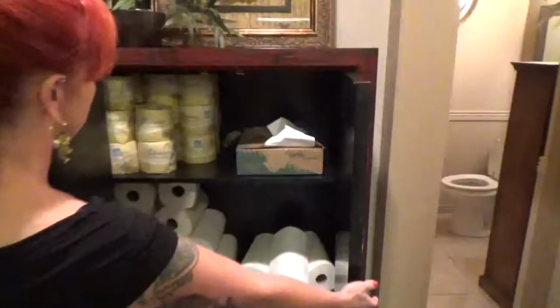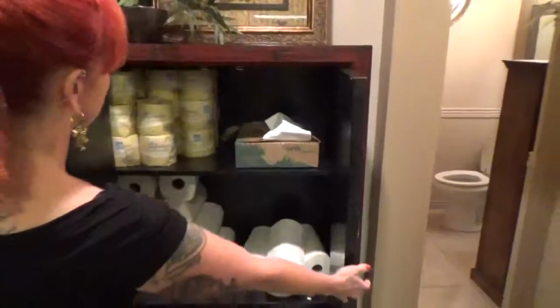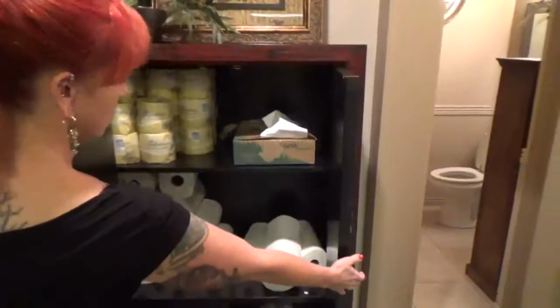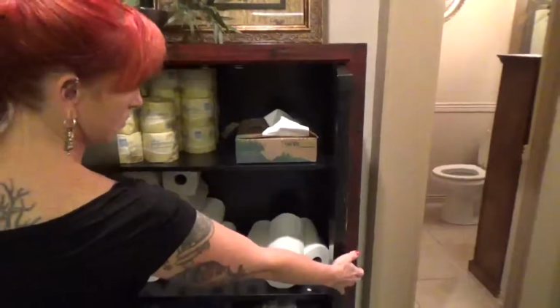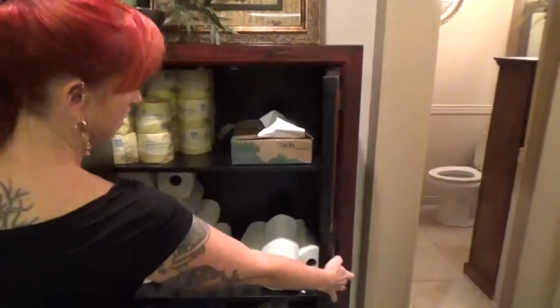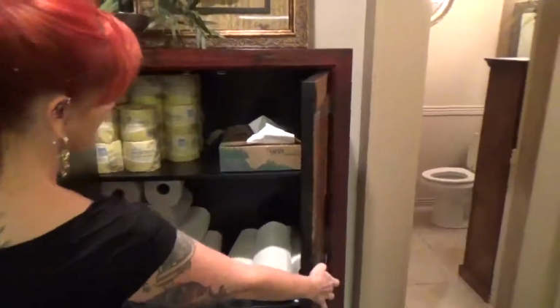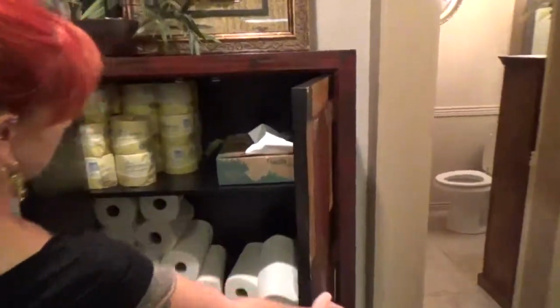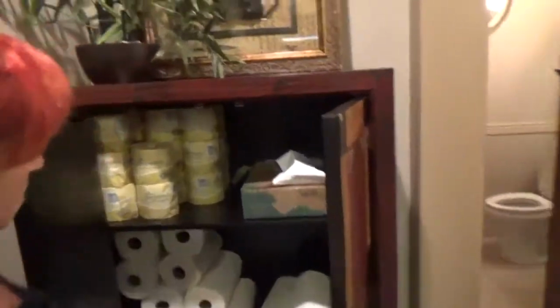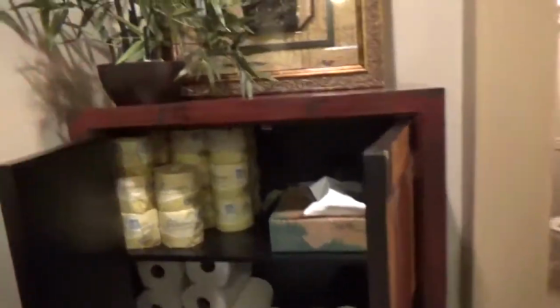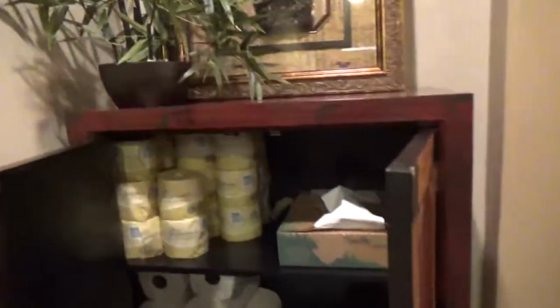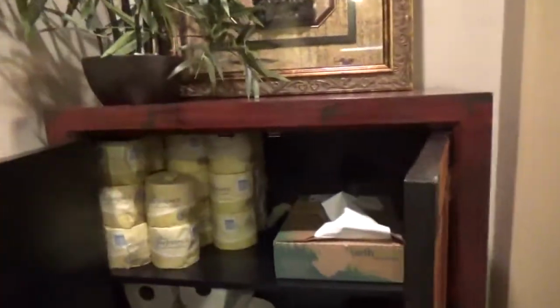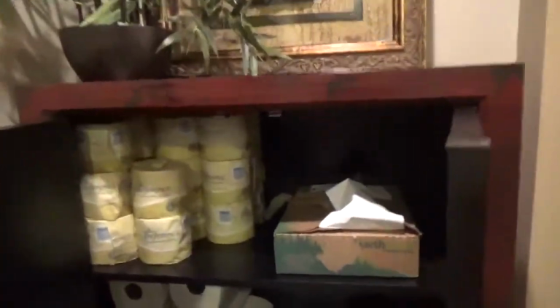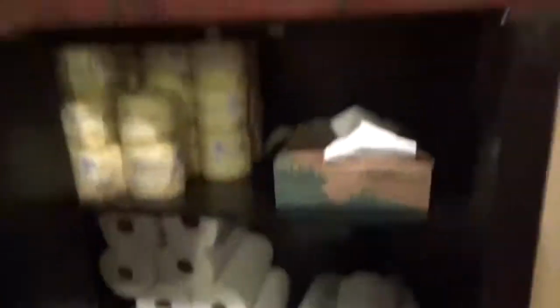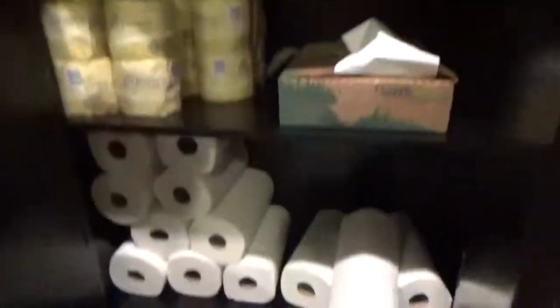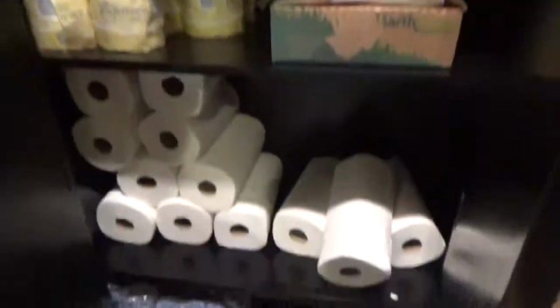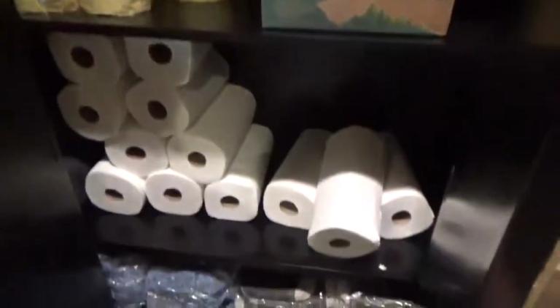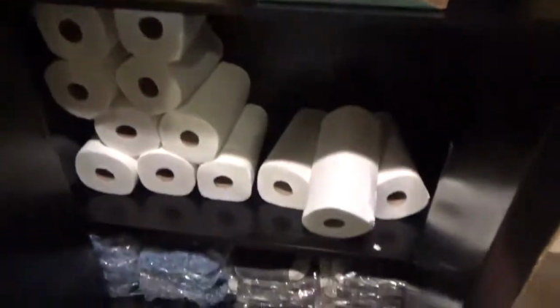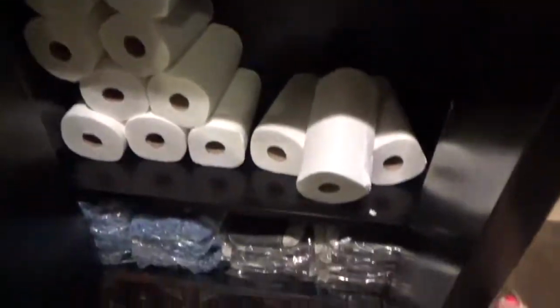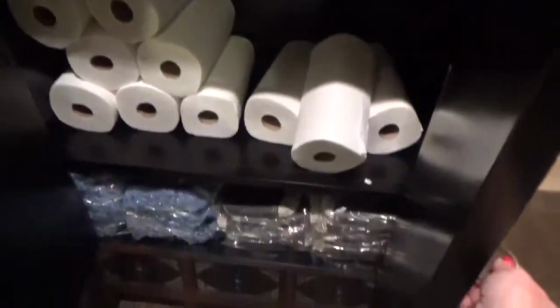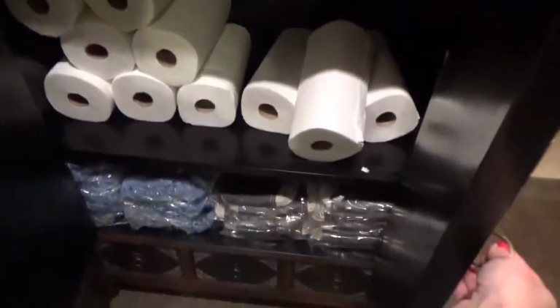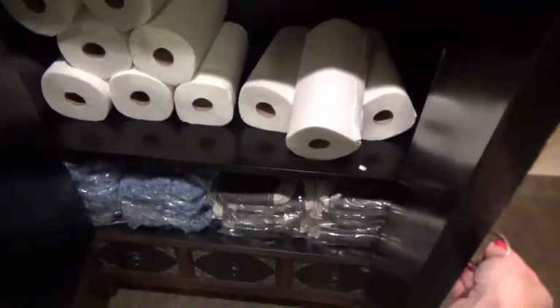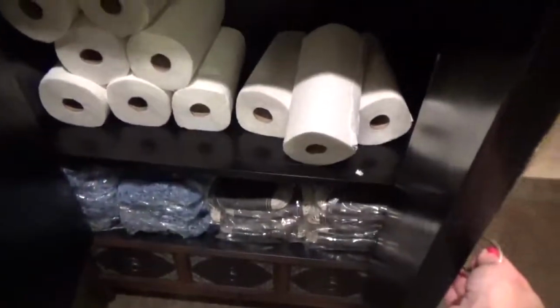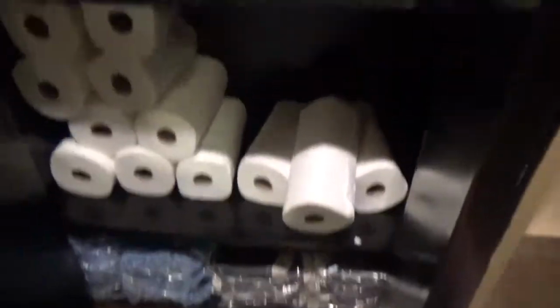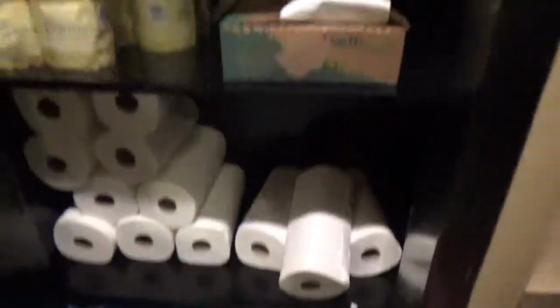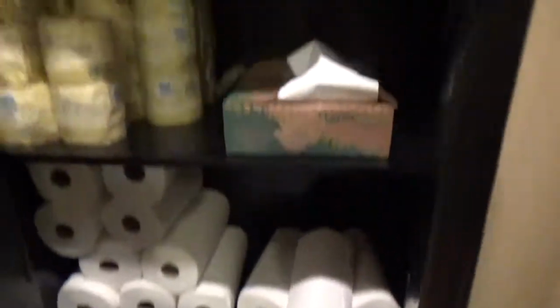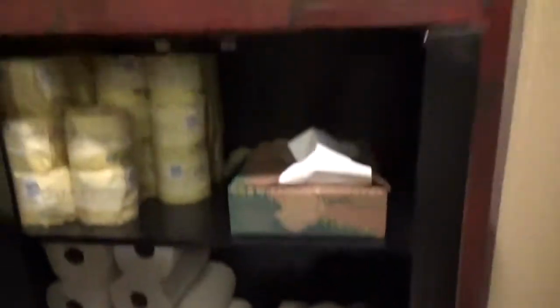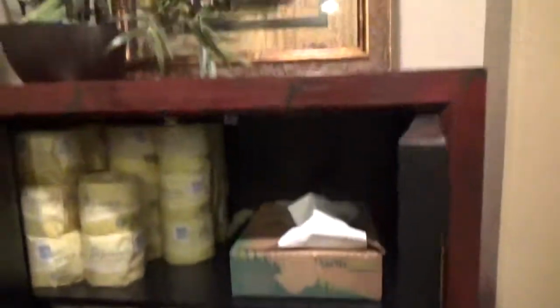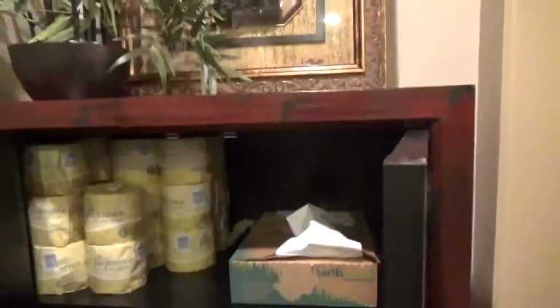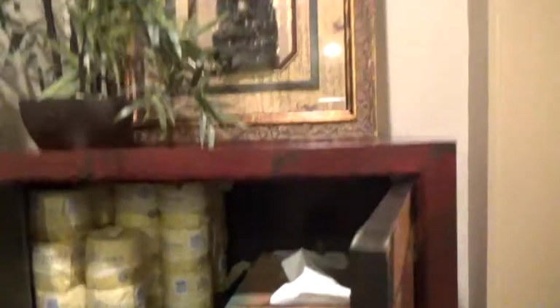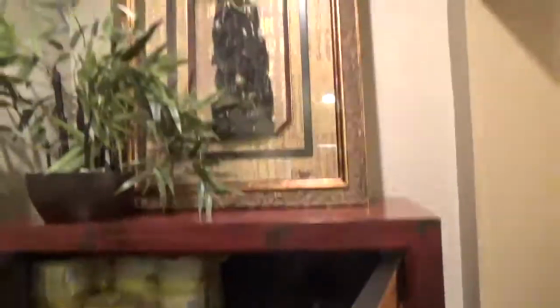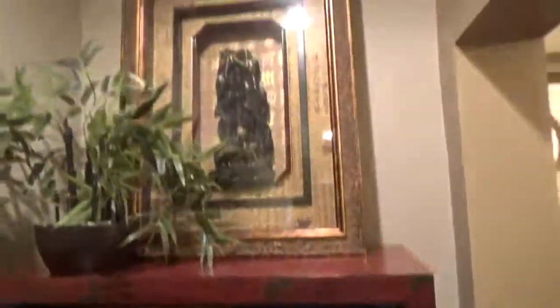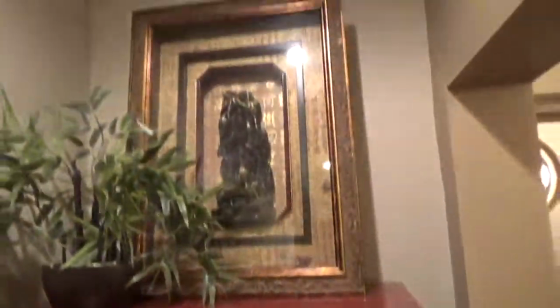Stock of paper towels, toilet paper, and trash bags.